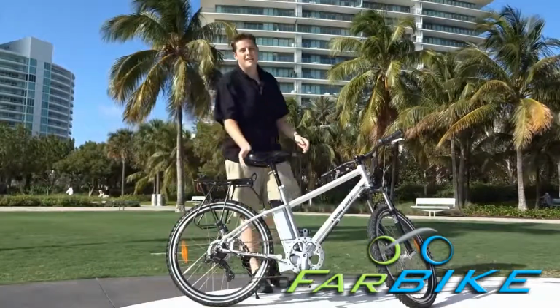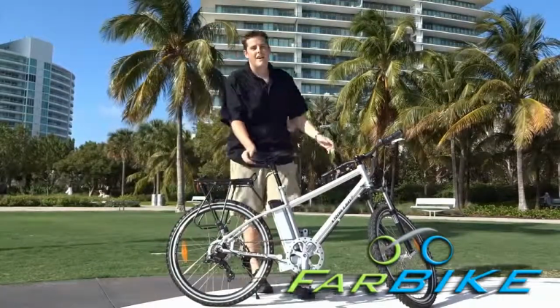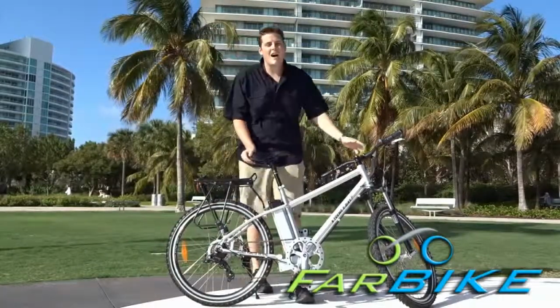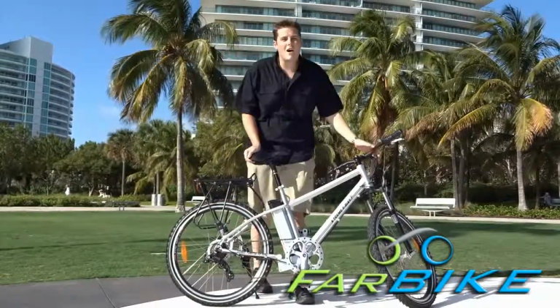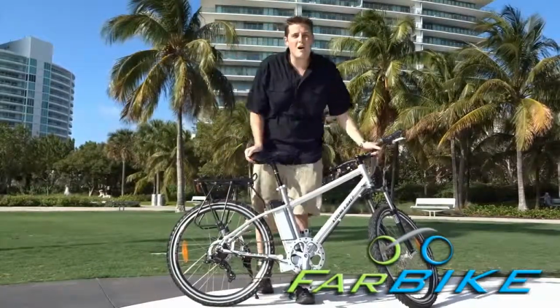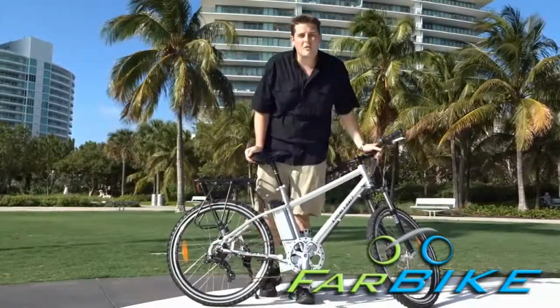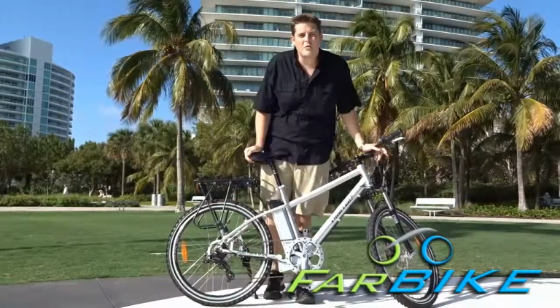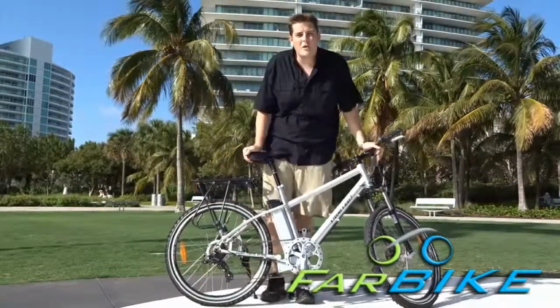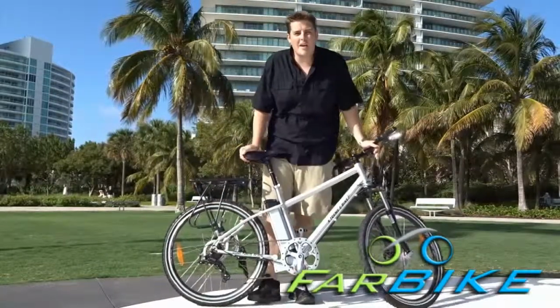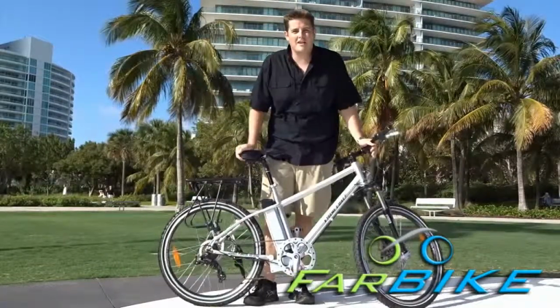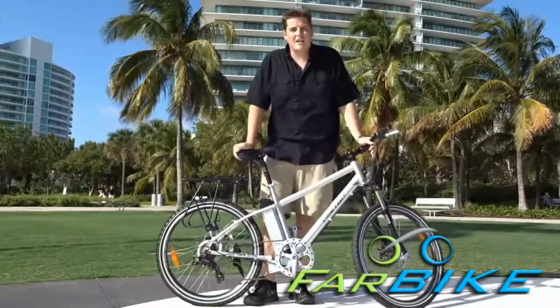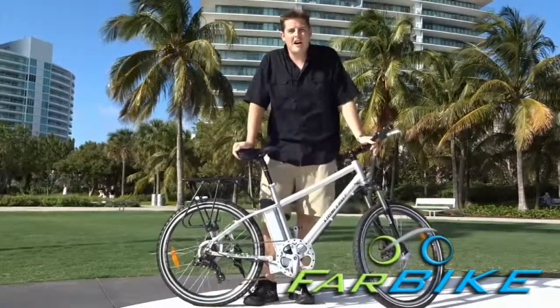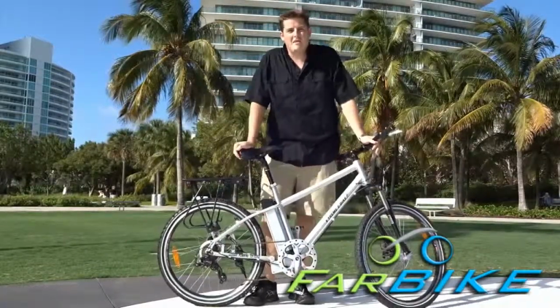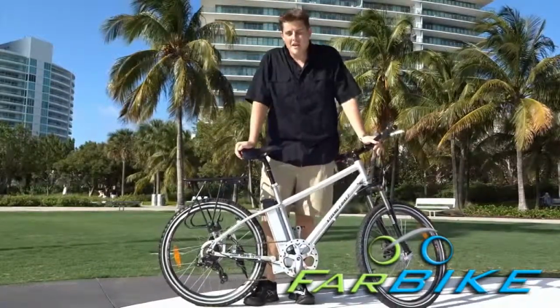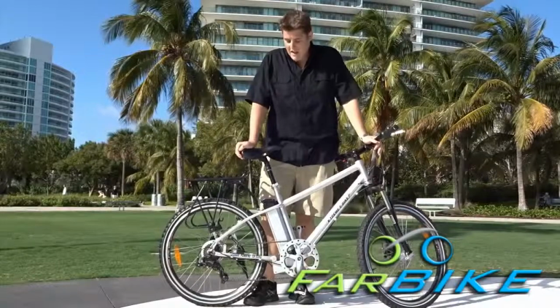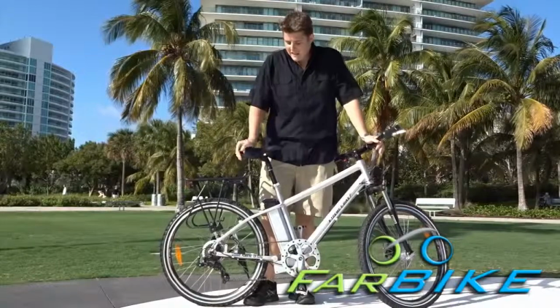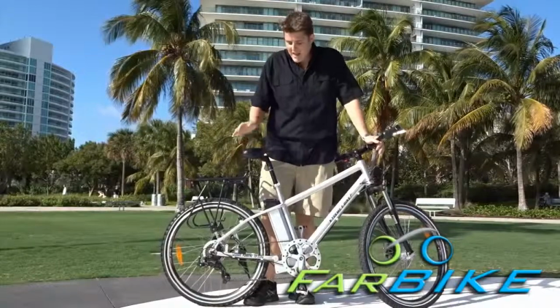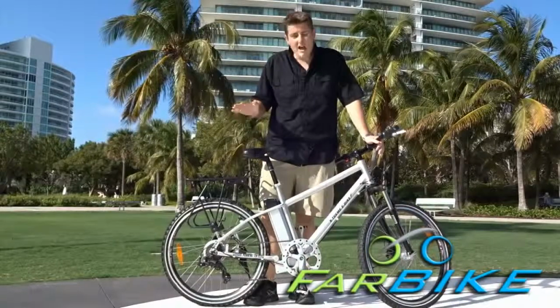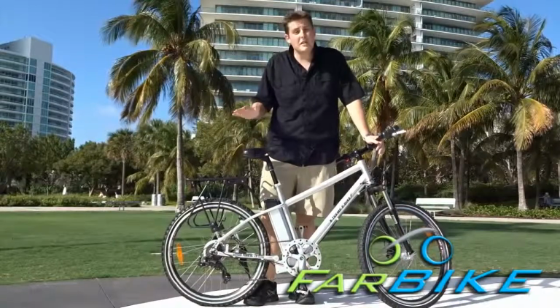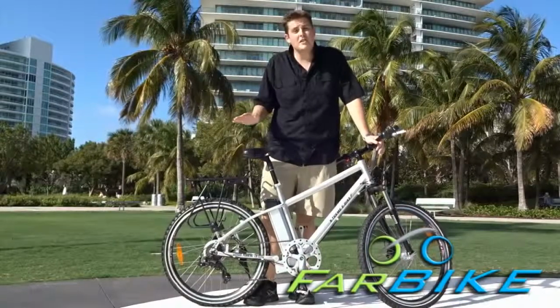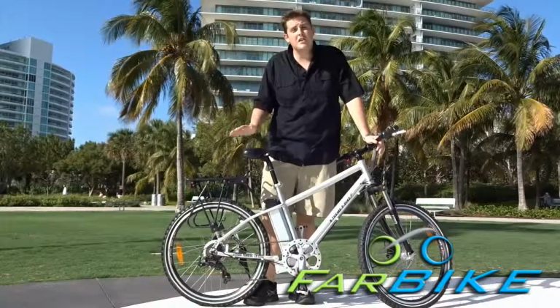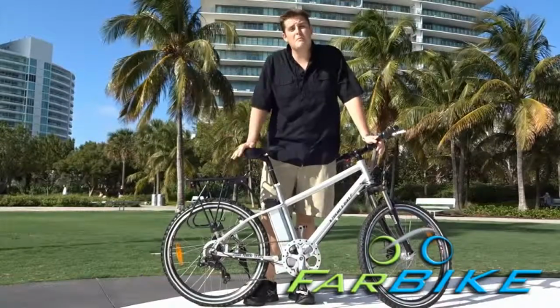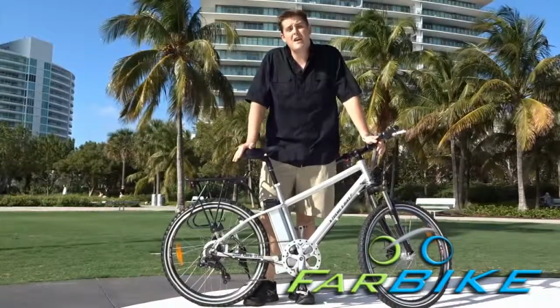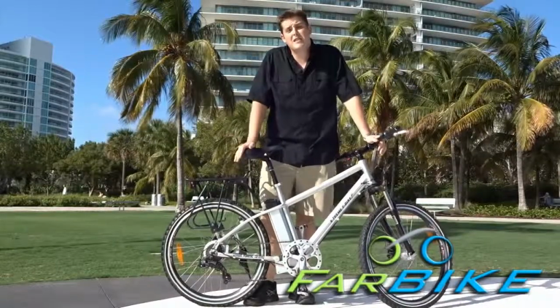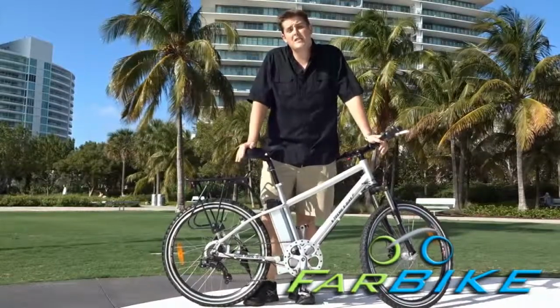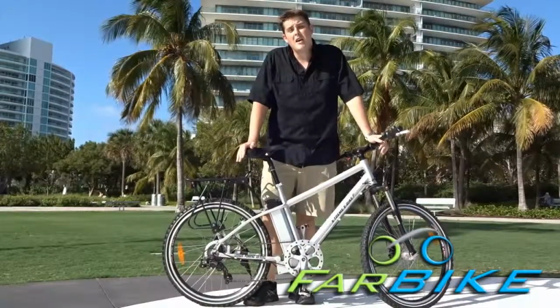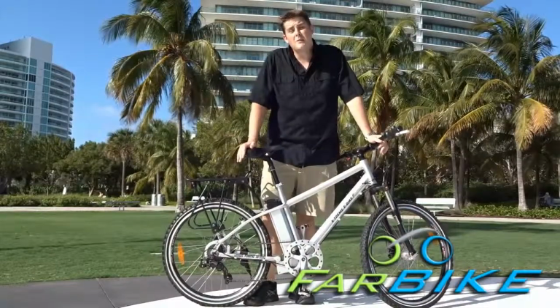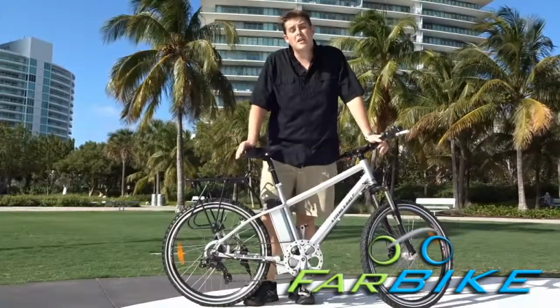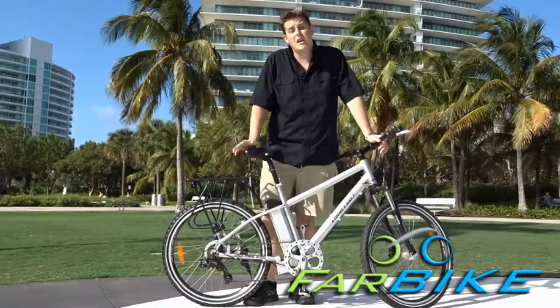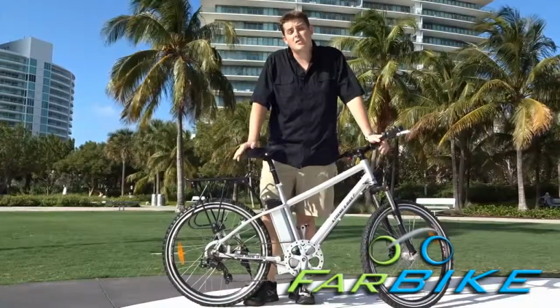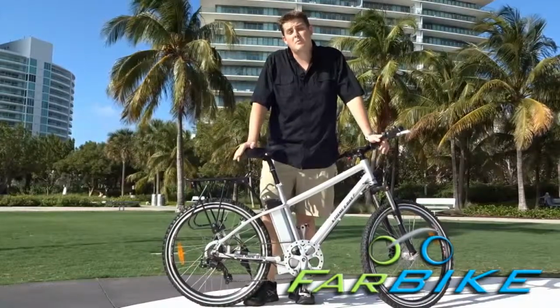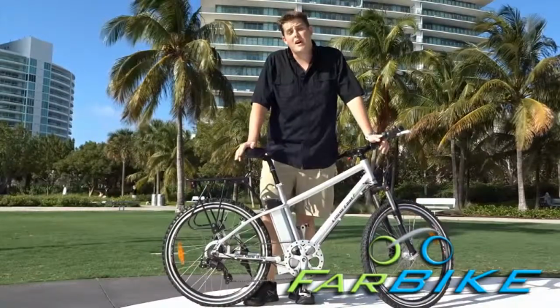Hi, I'm Eric with Farbike.com, and today I'm going to show you the basics with an electric bike.